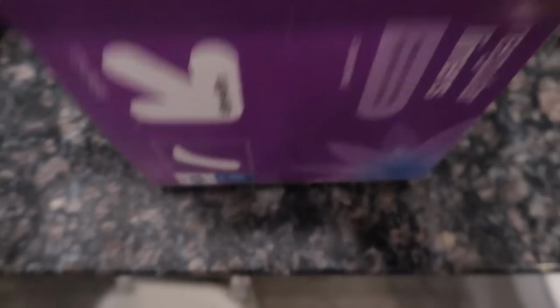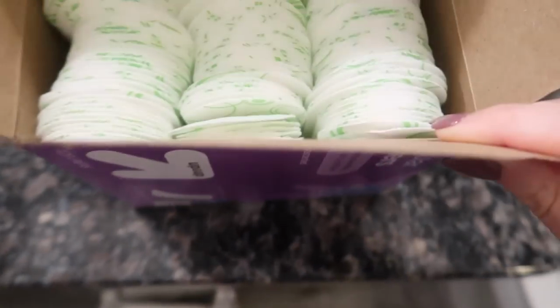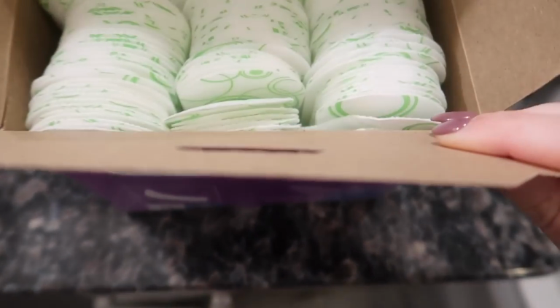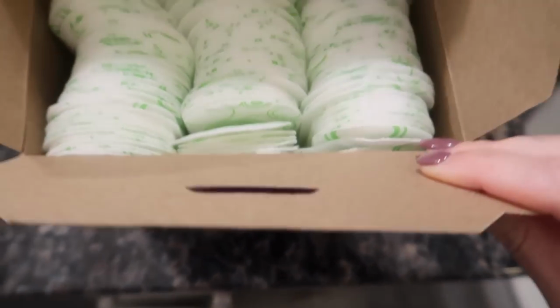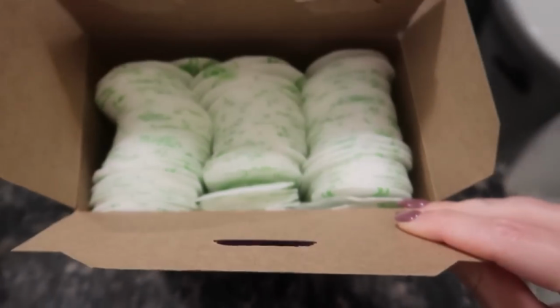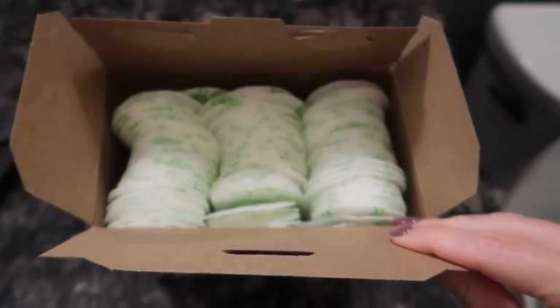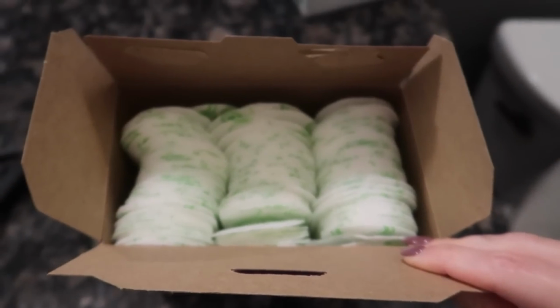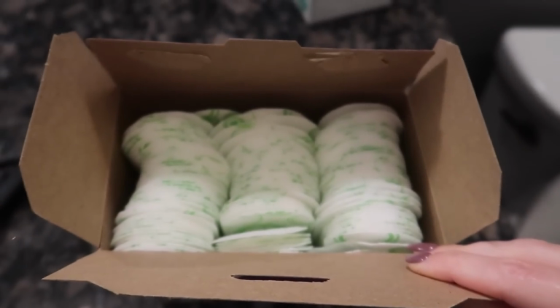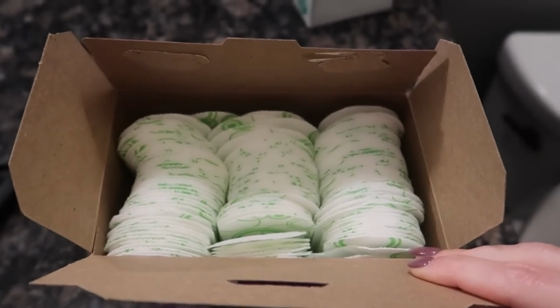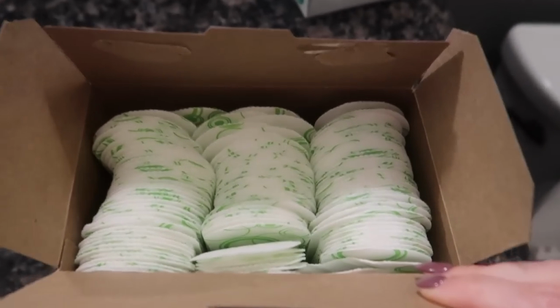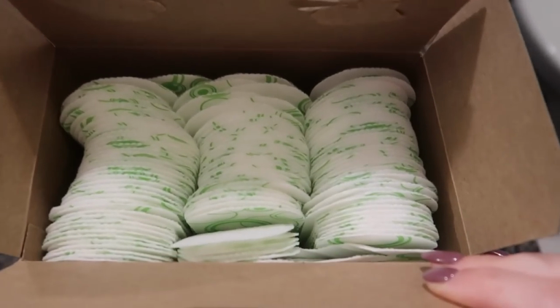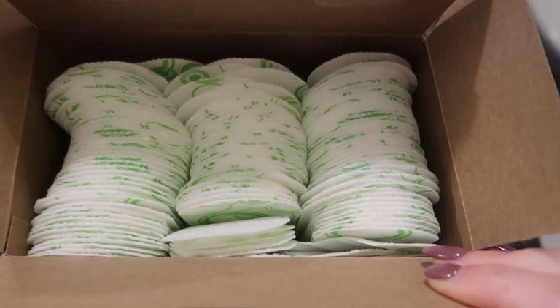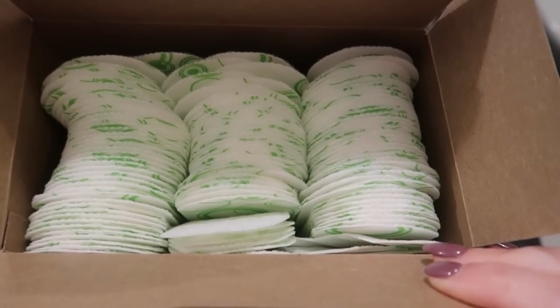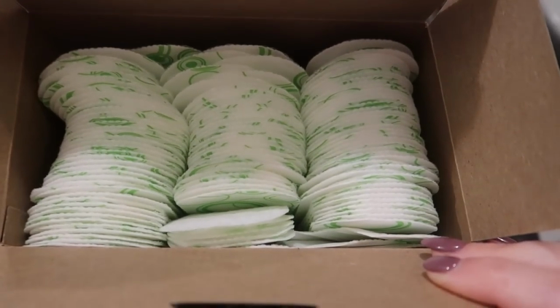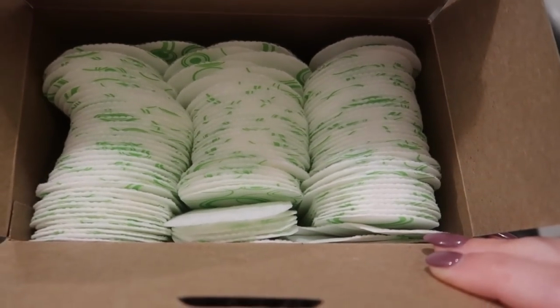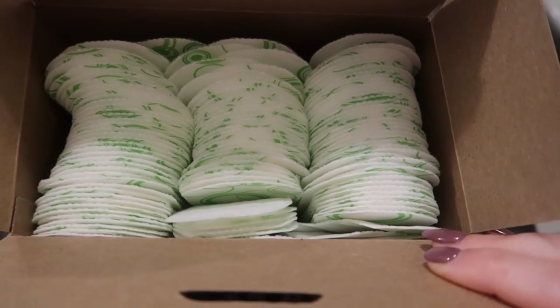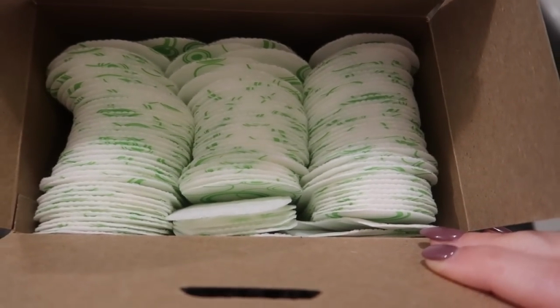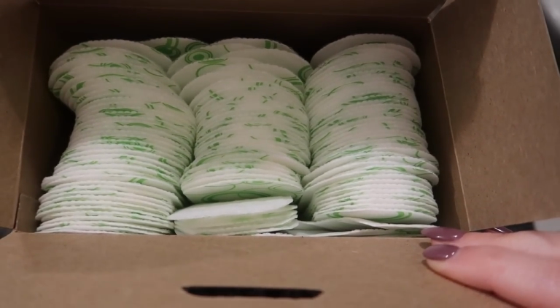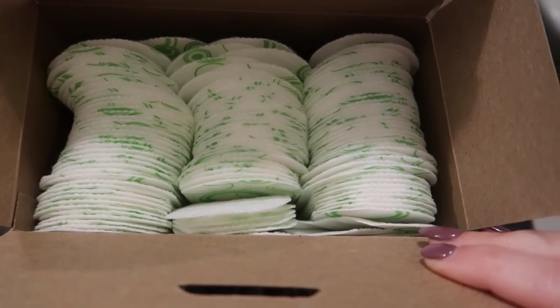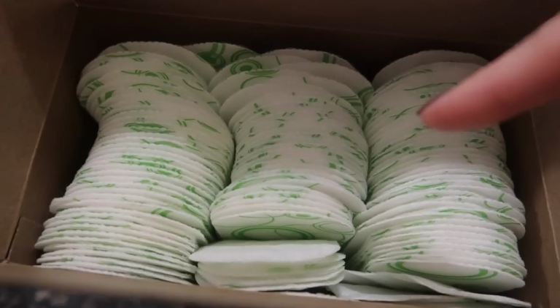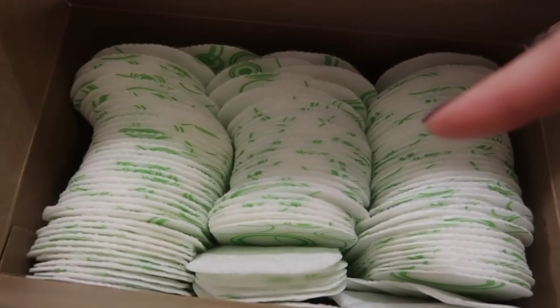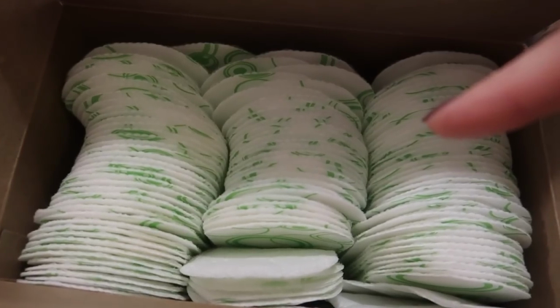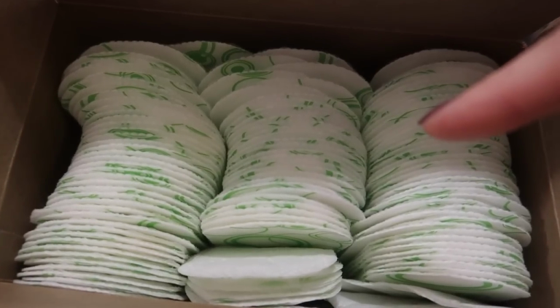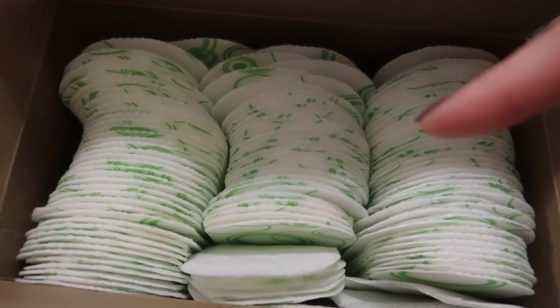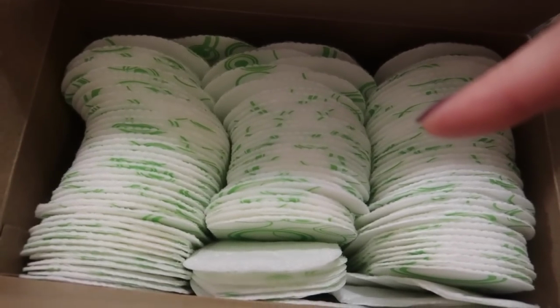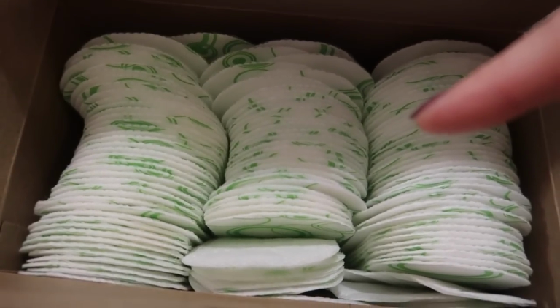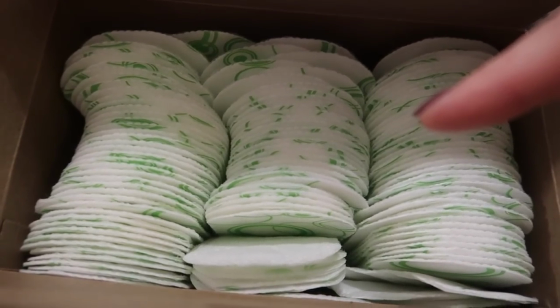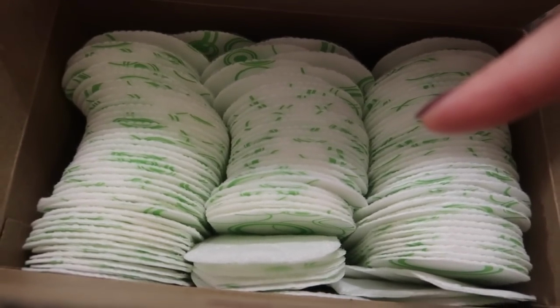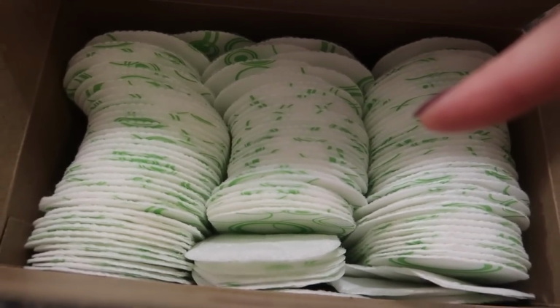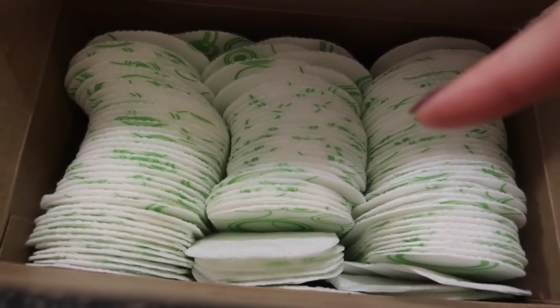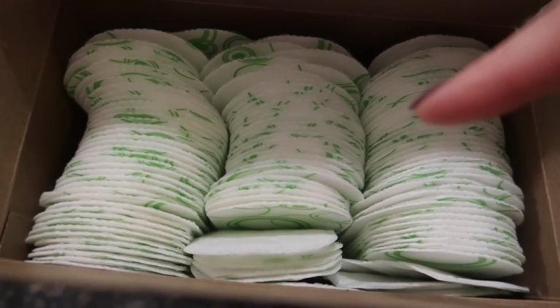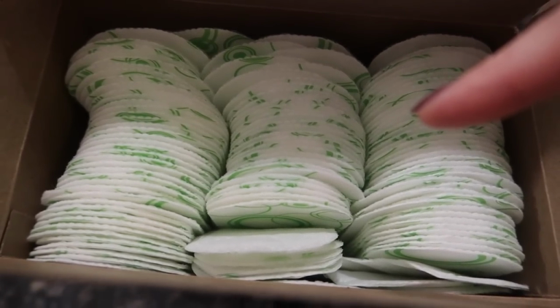129 in a box — just think of all the things that you can do. You can also place these in your underwear to hide some camel toe.